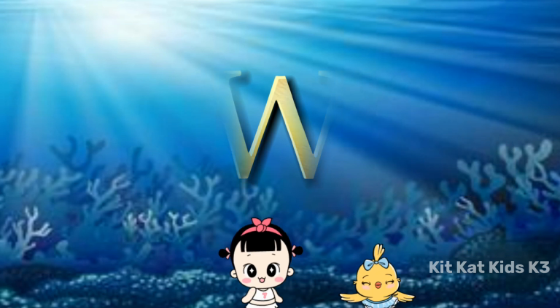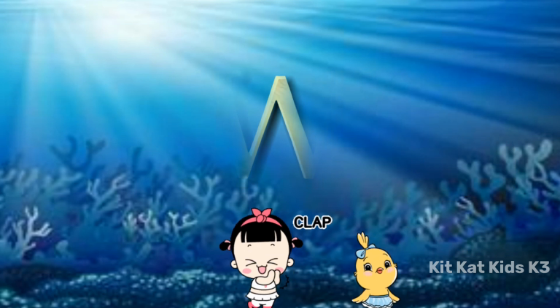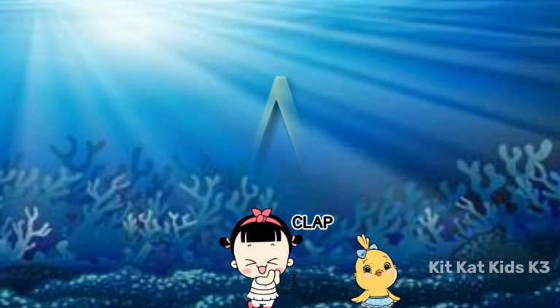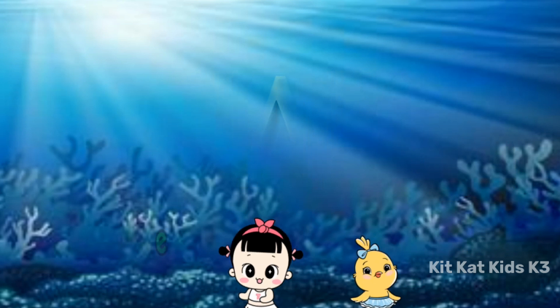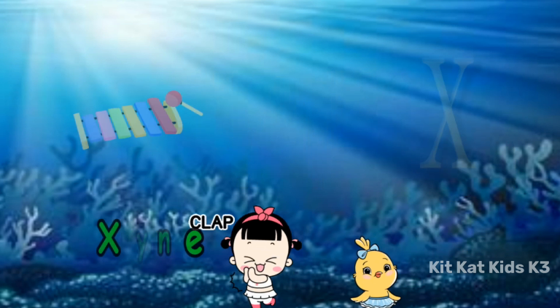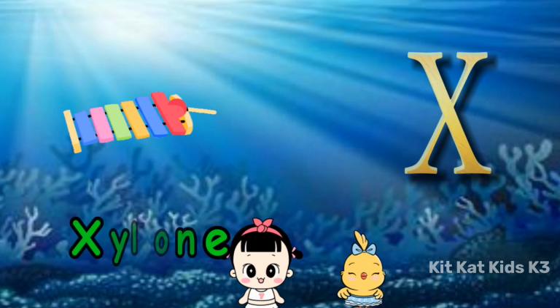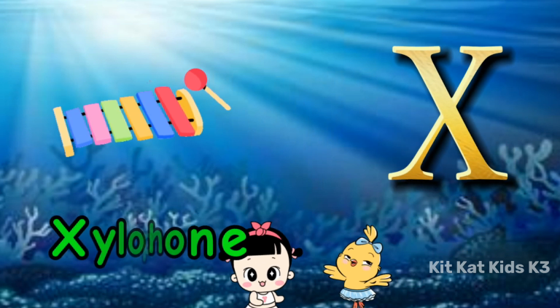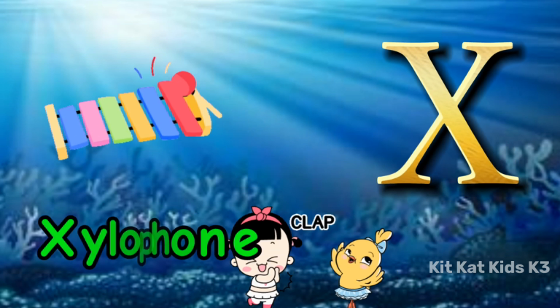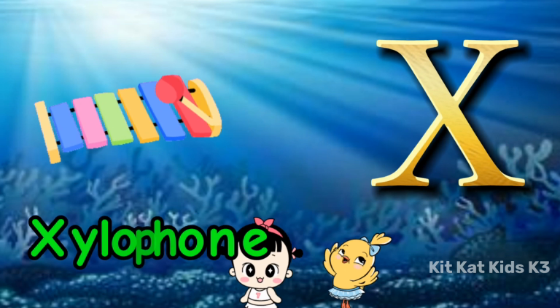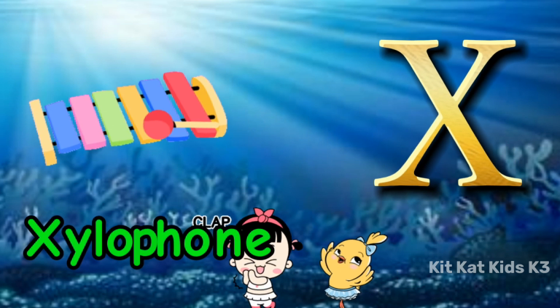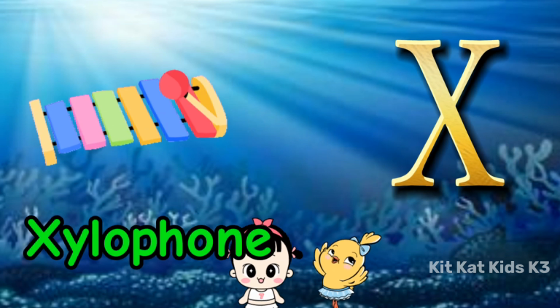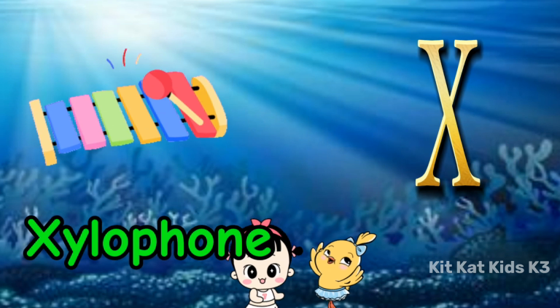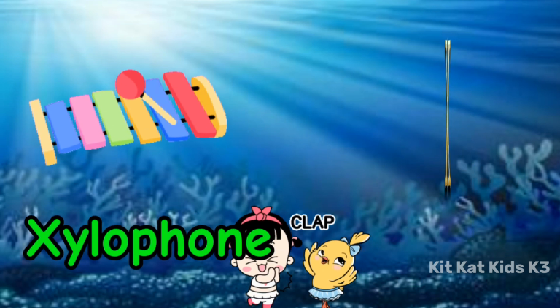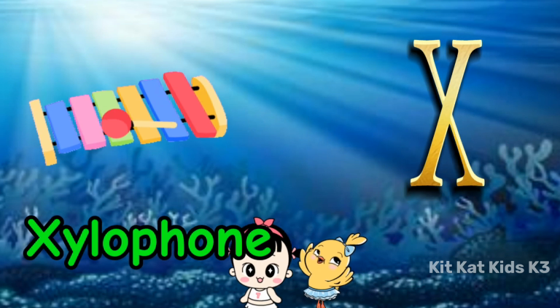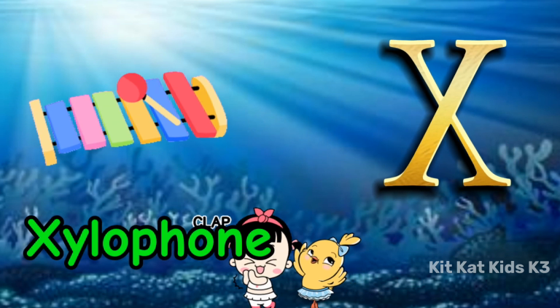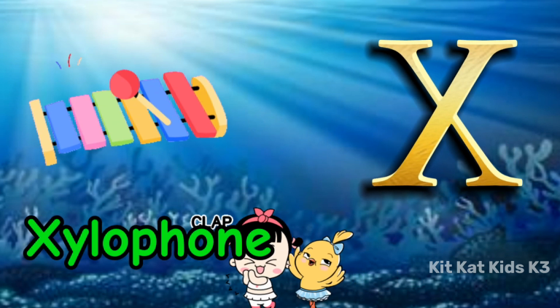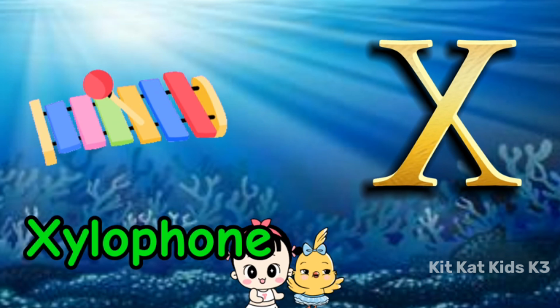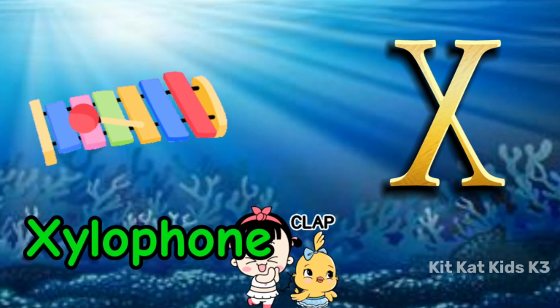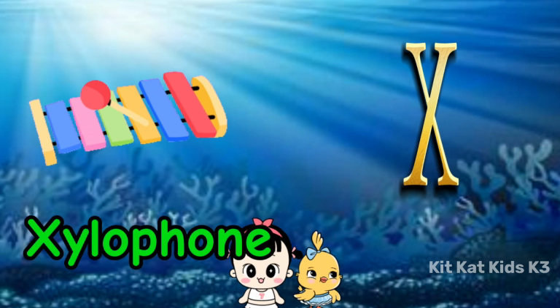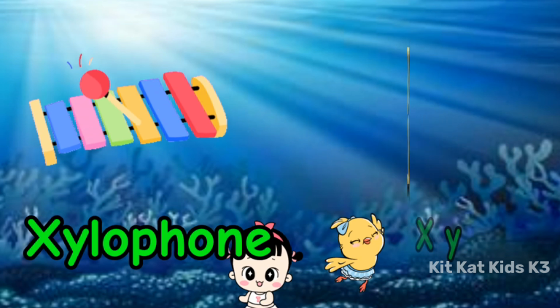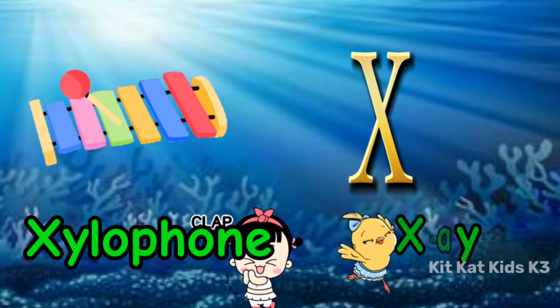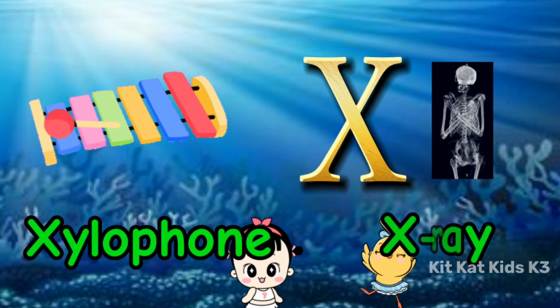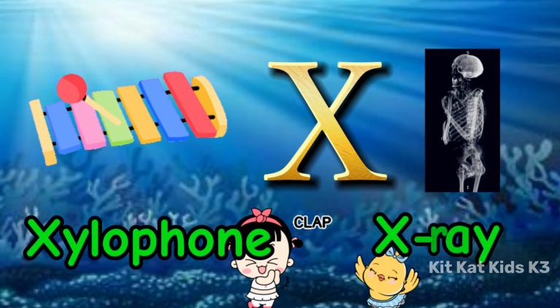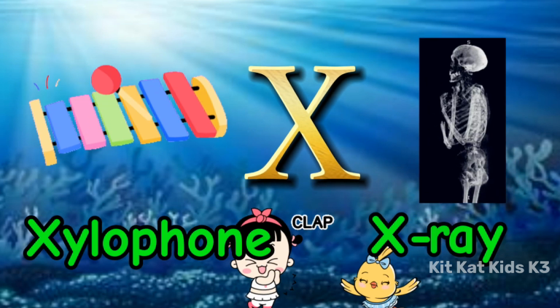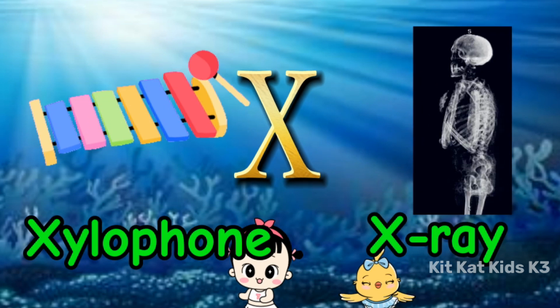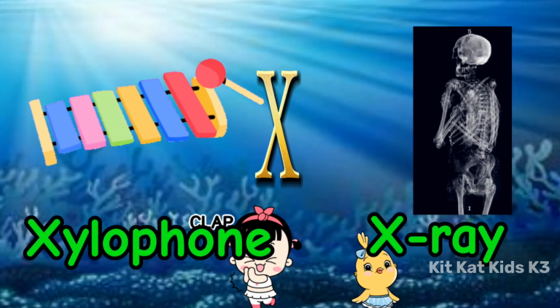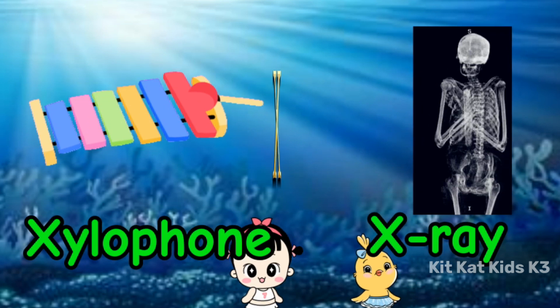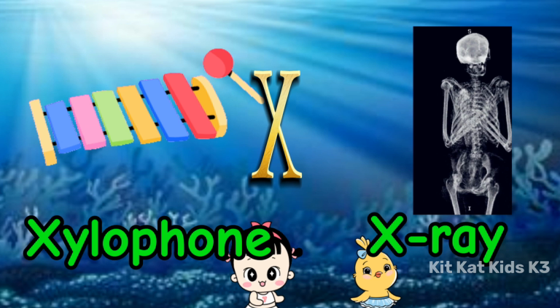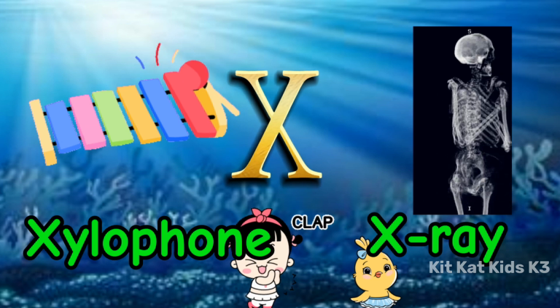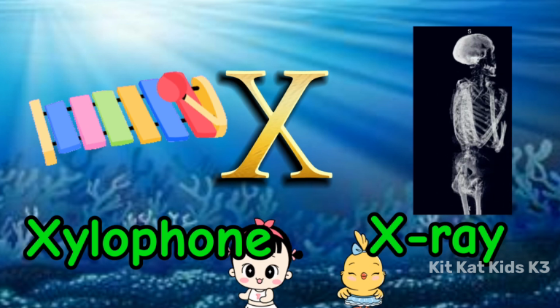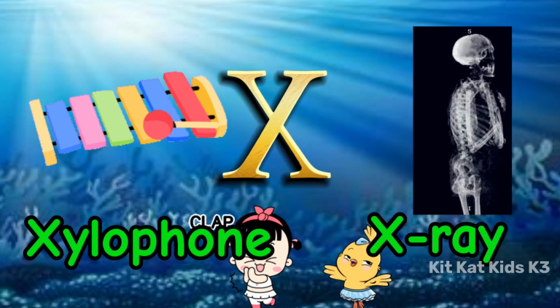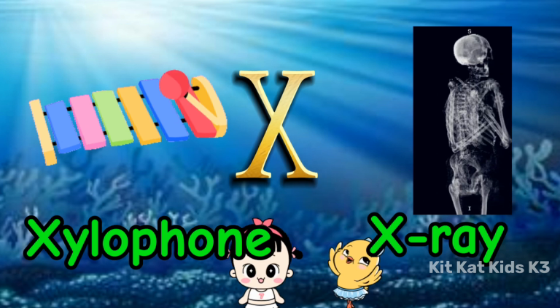X is for xylophone, with colorful keys. X is for x-rays, showing bones with ease.